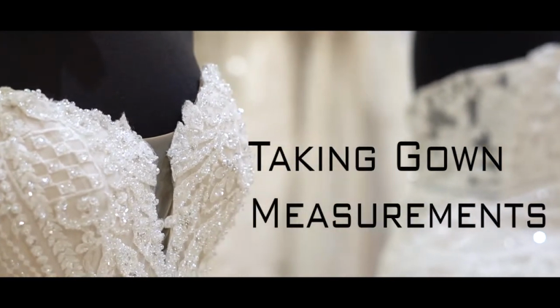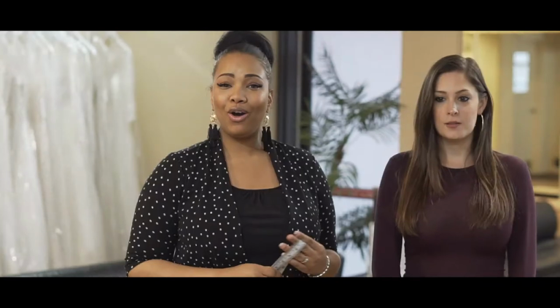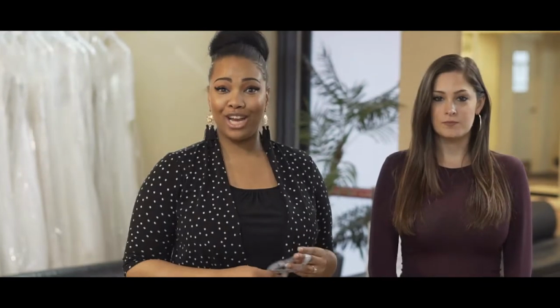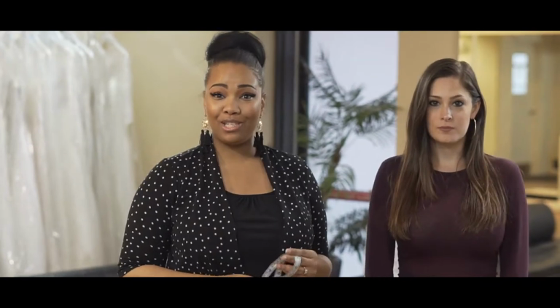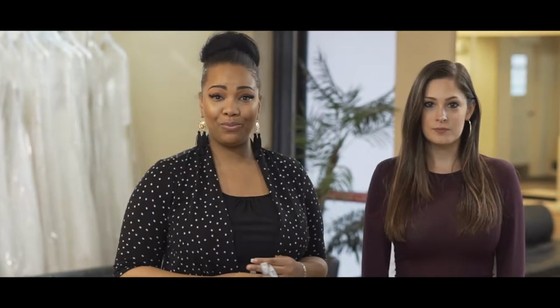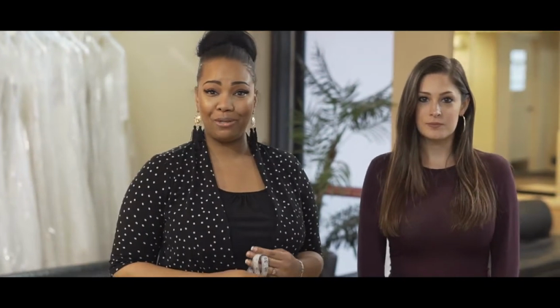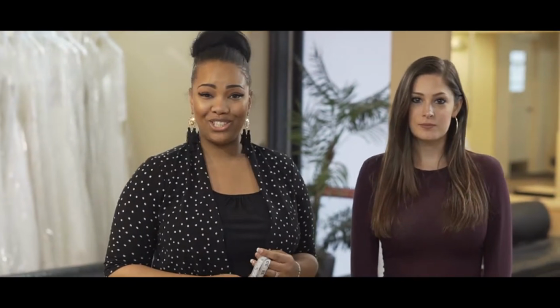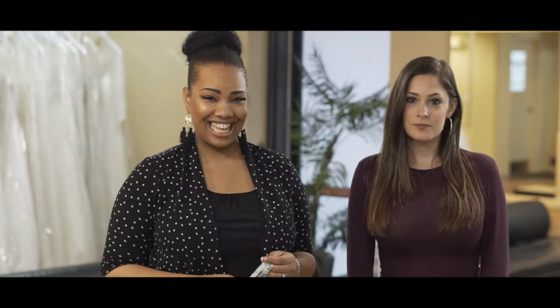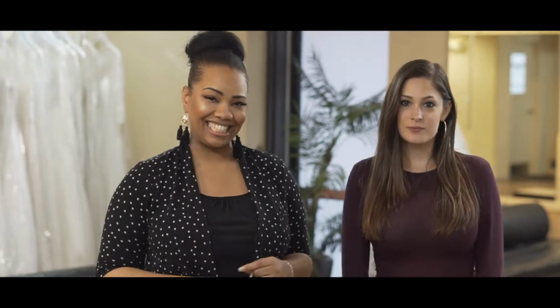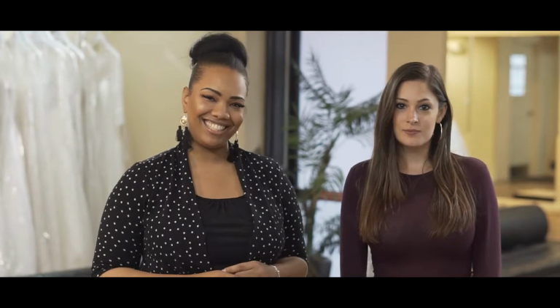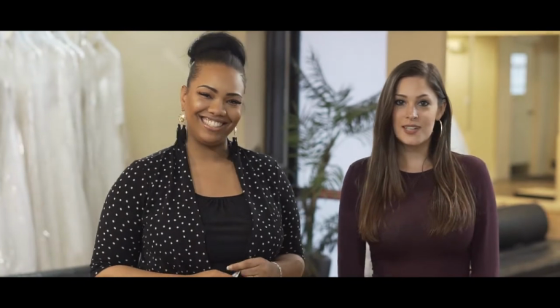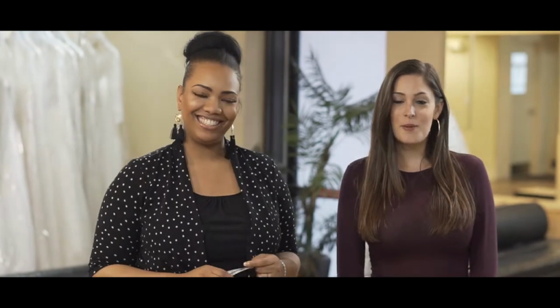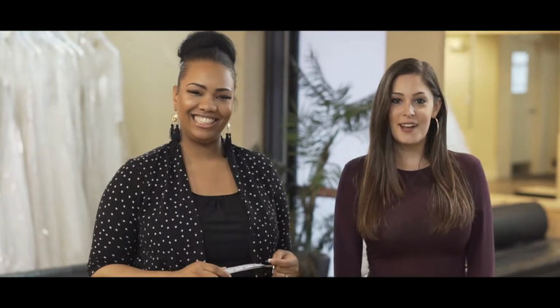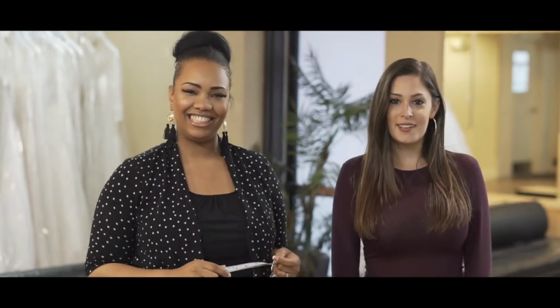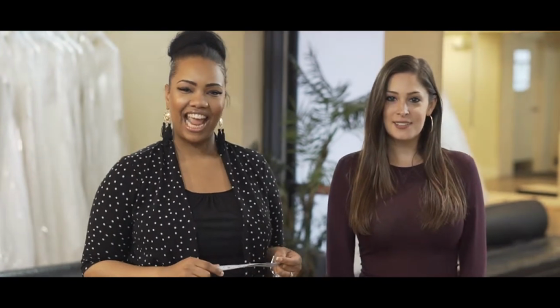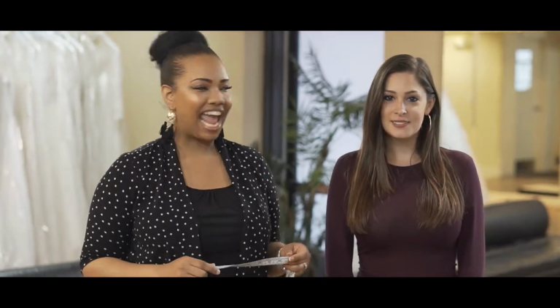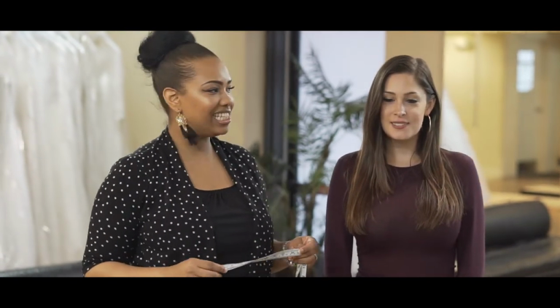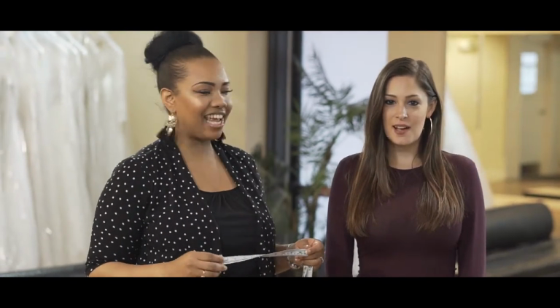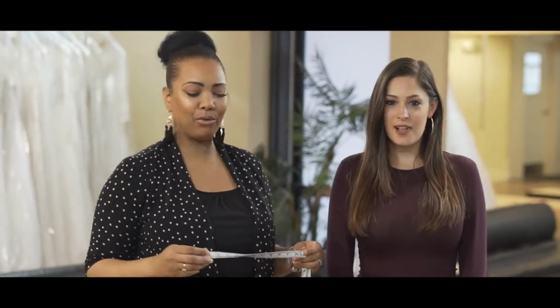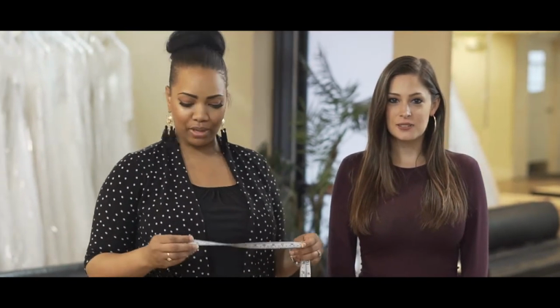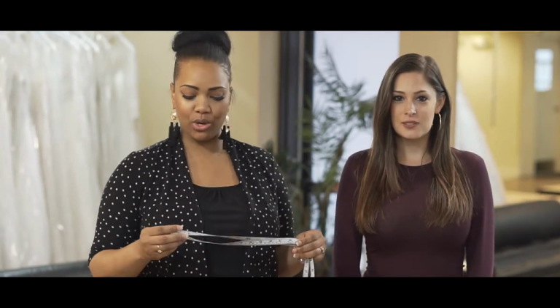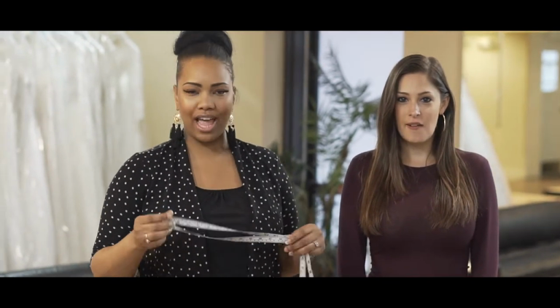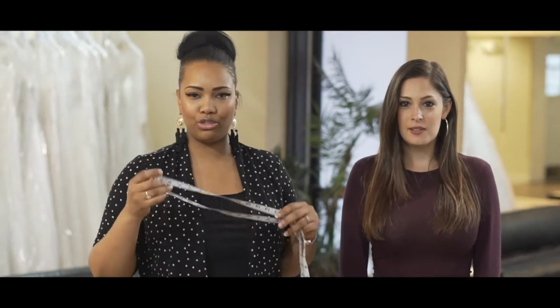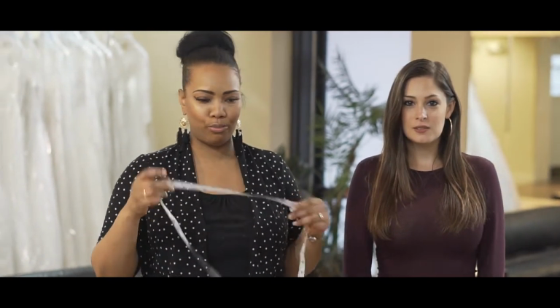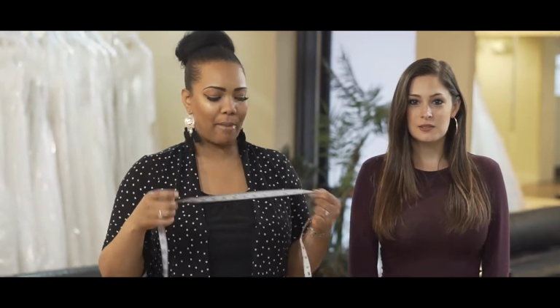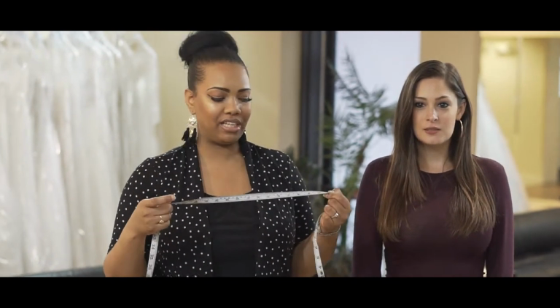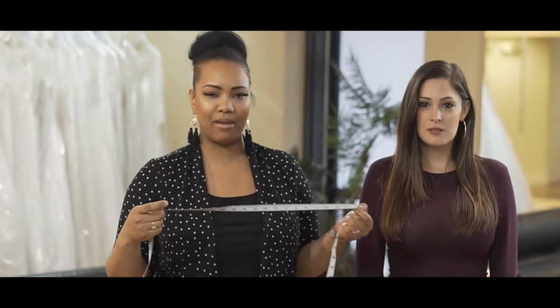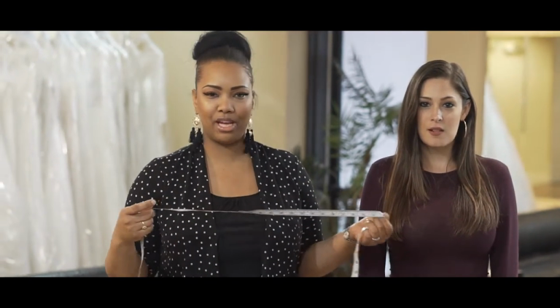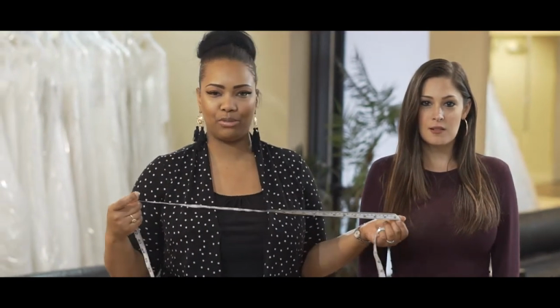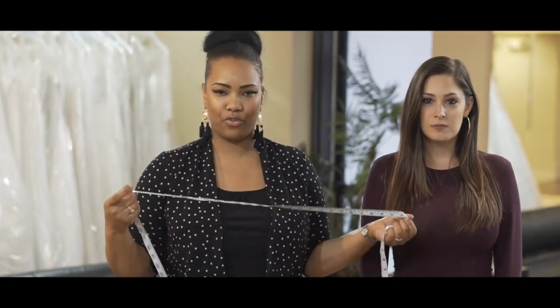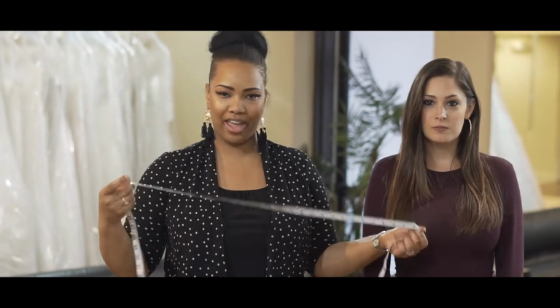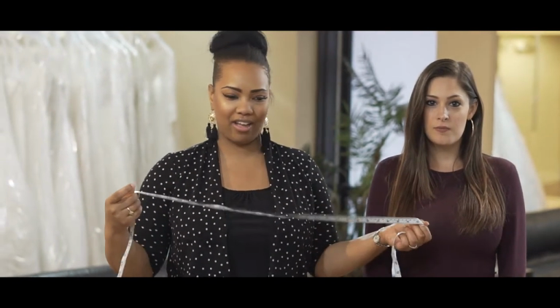Hello, I'm Jasmine with Demetria Designs, and I'm Ali, and today we'll be showing how to properly take measurements for a gown.